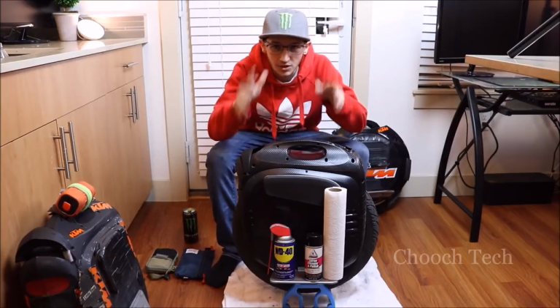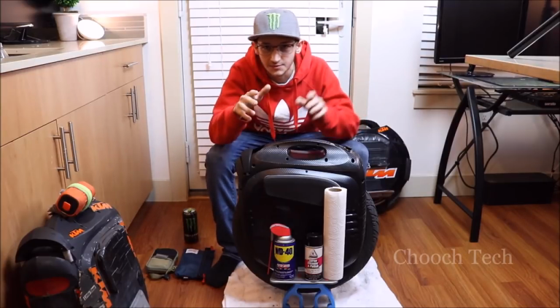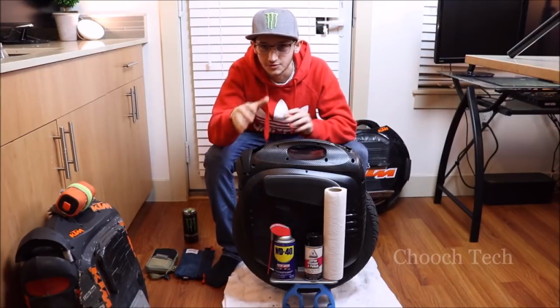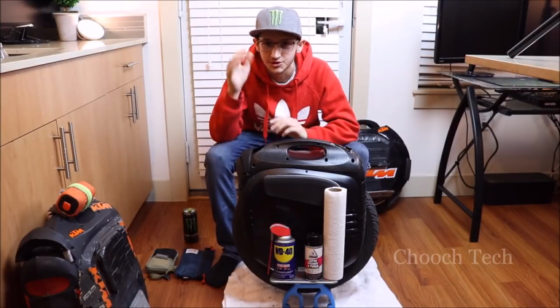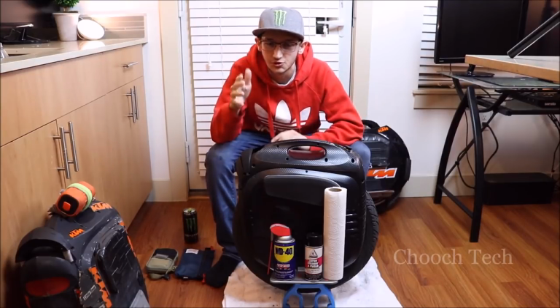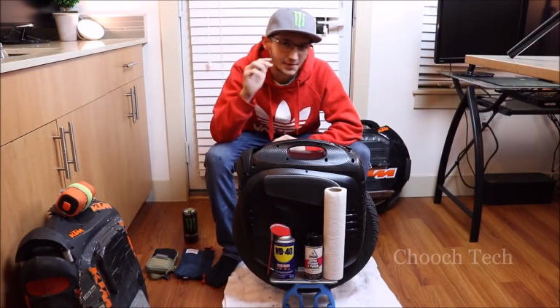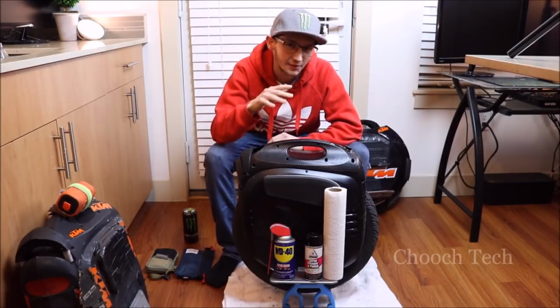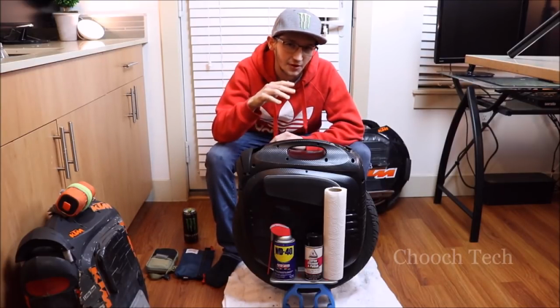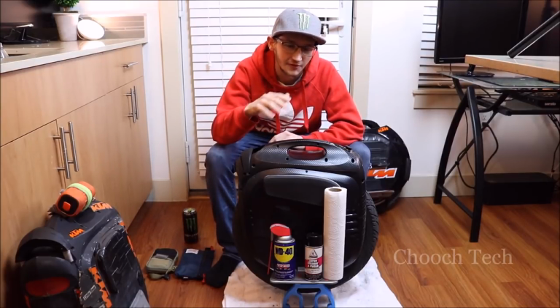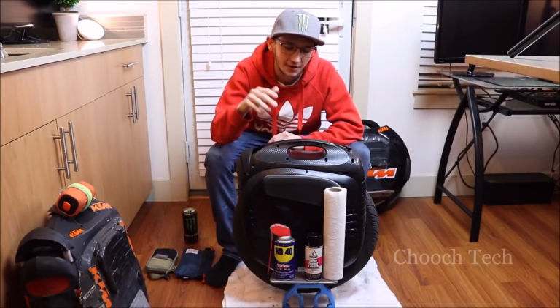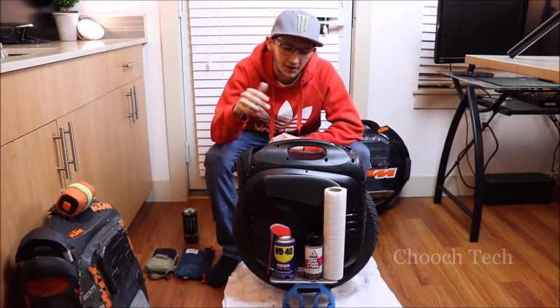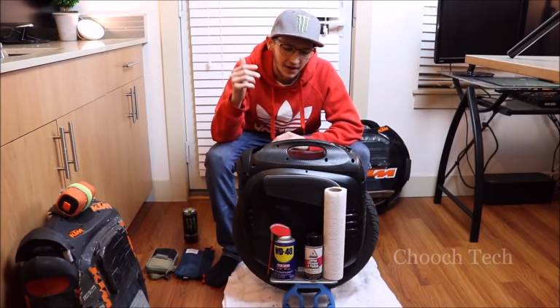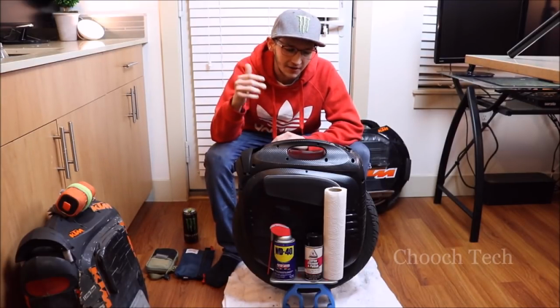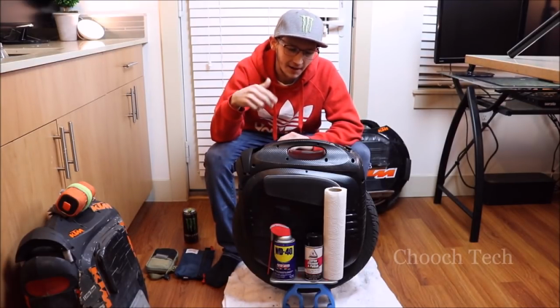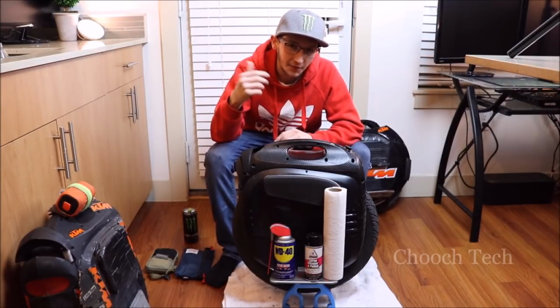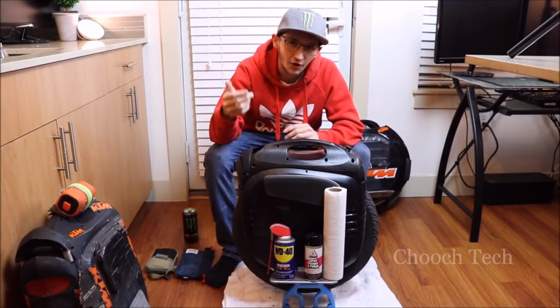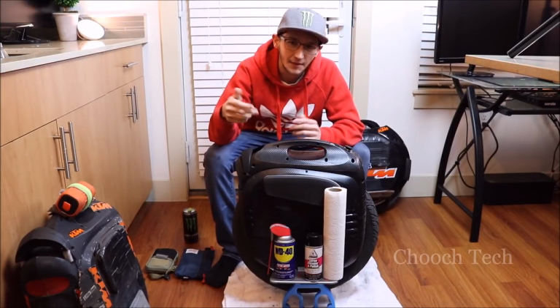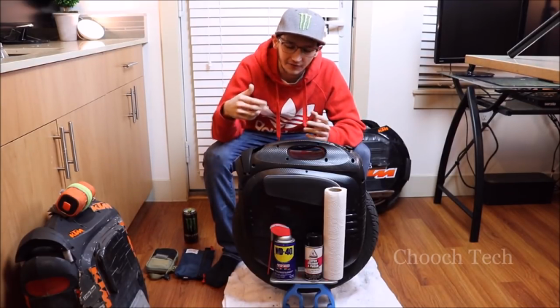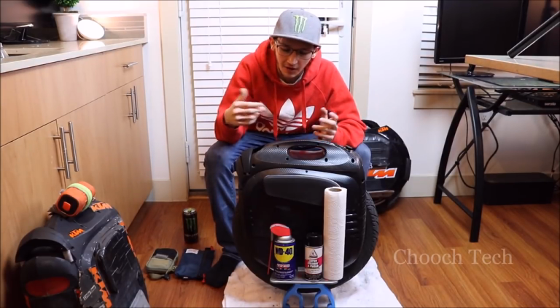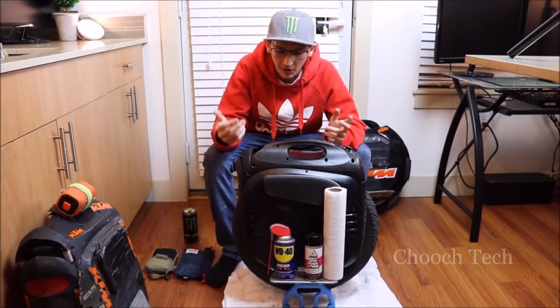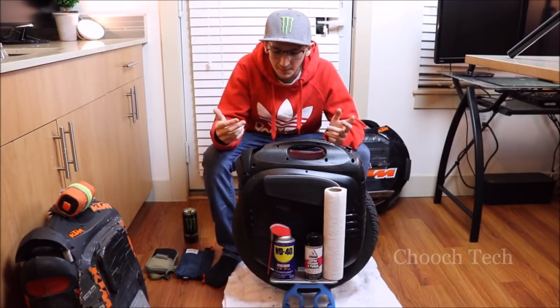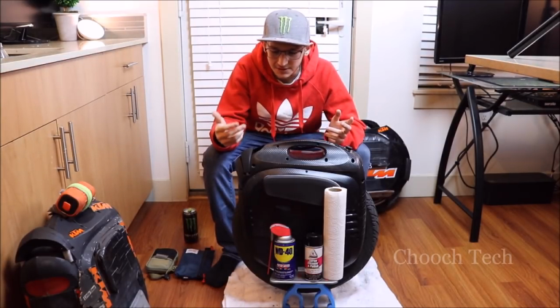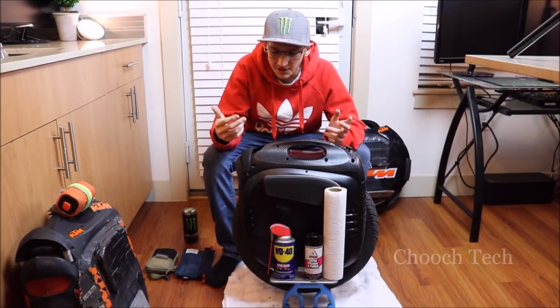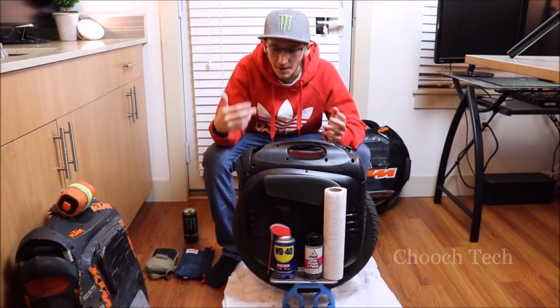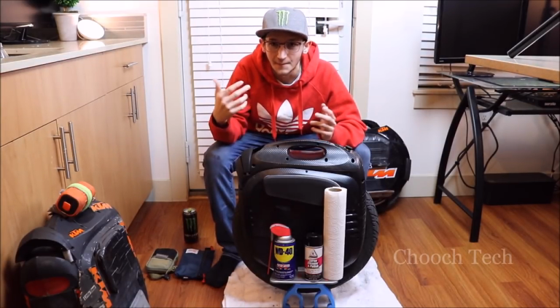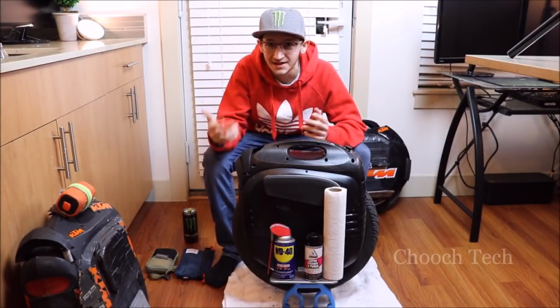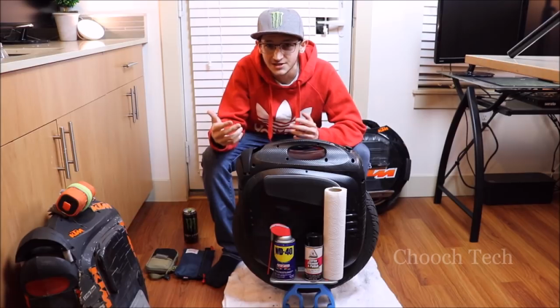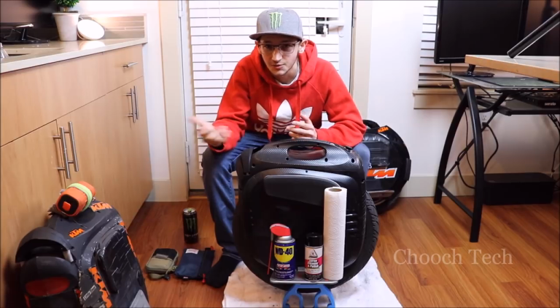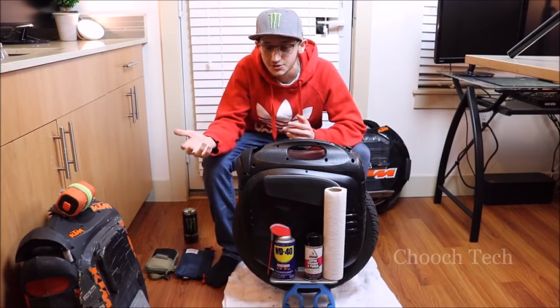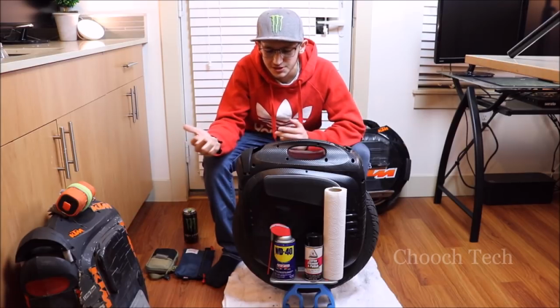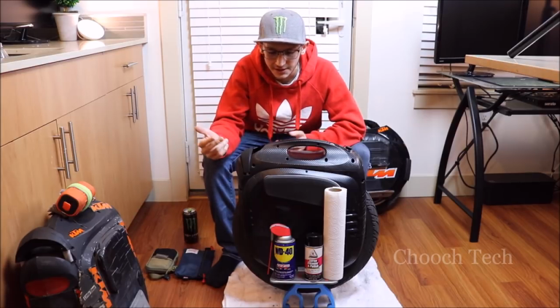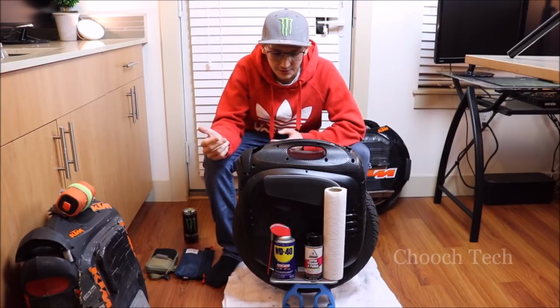What's up dudes? Chooch back with another video and today I'm going to talk about a little bit of stuff about maintenance on these unicycles.